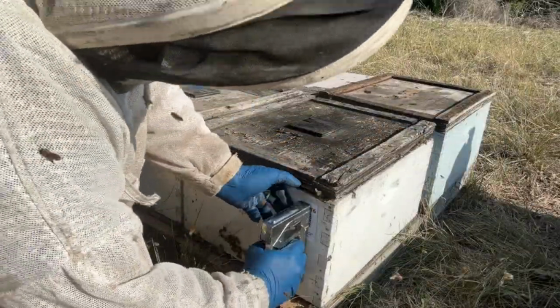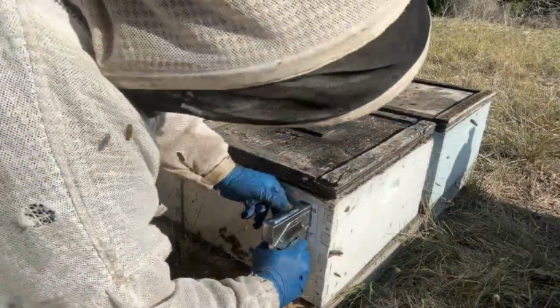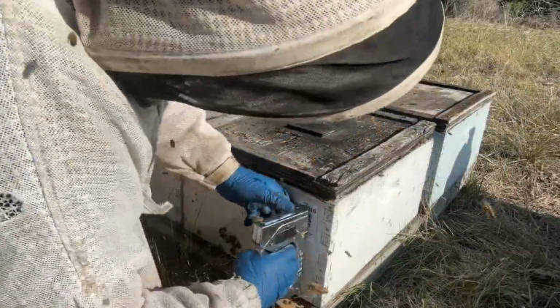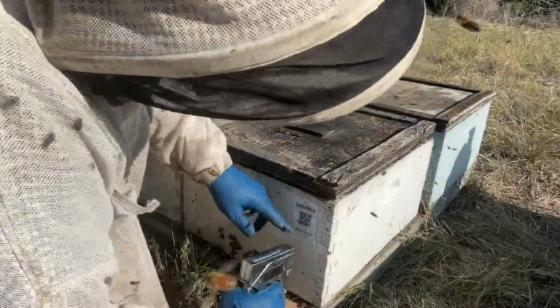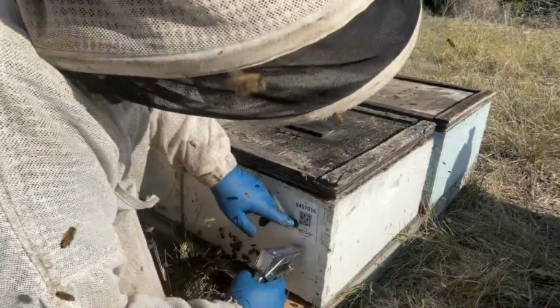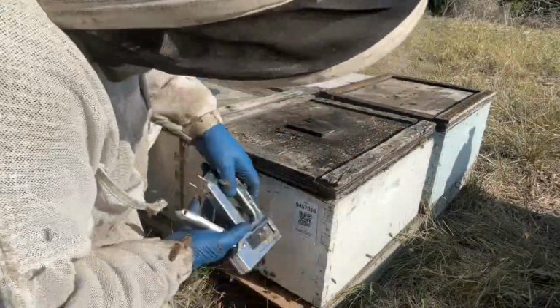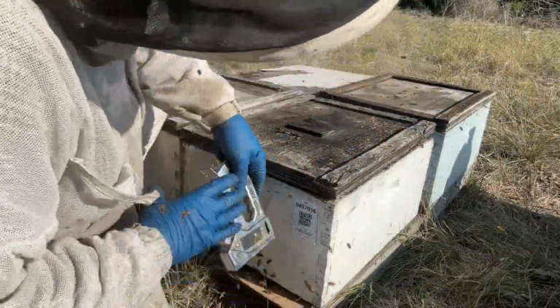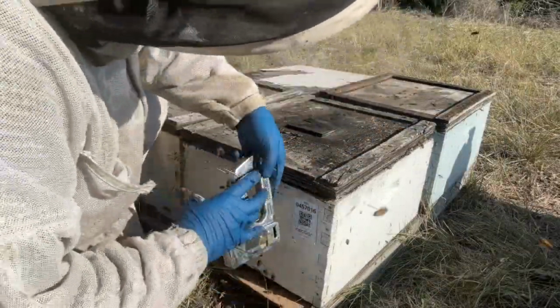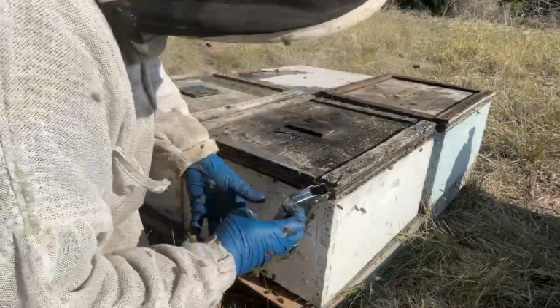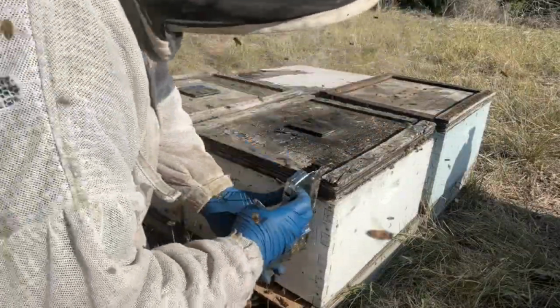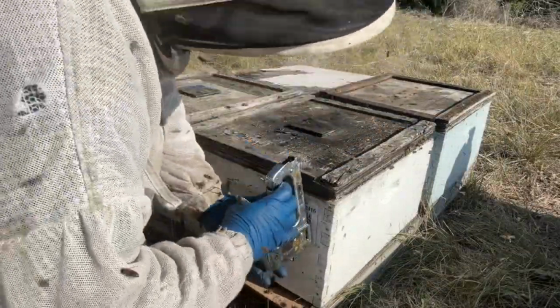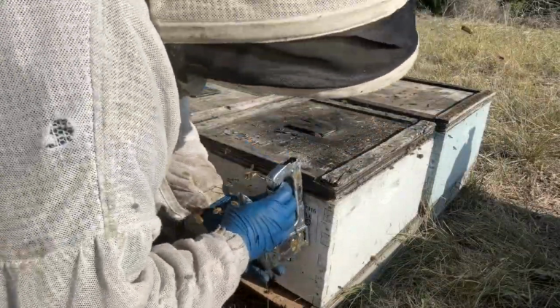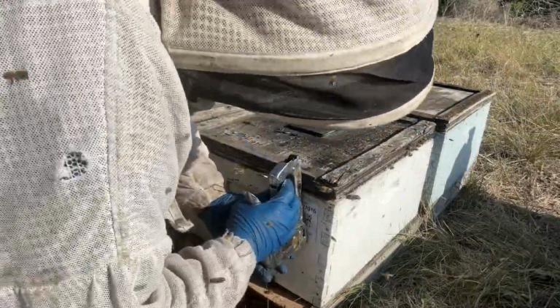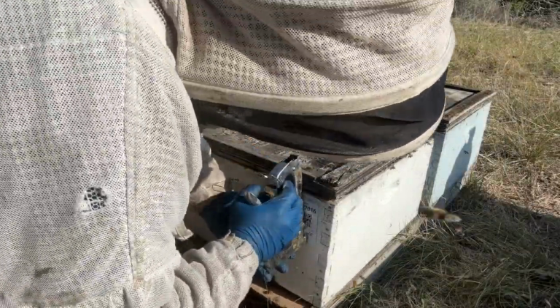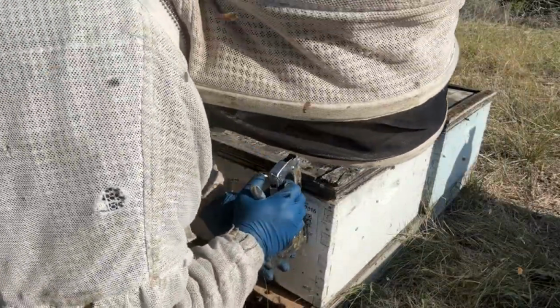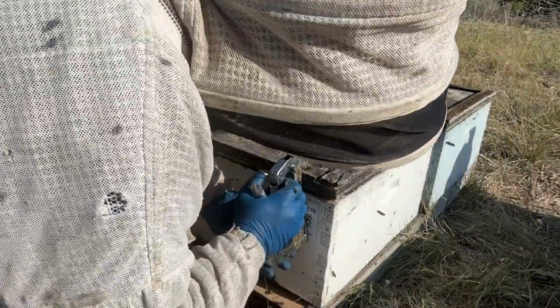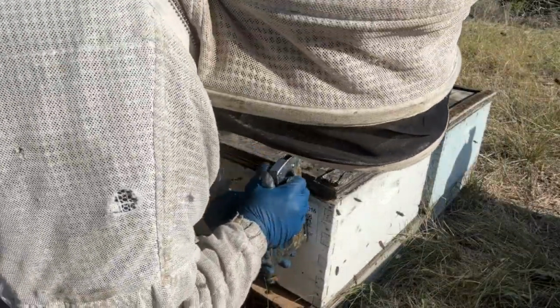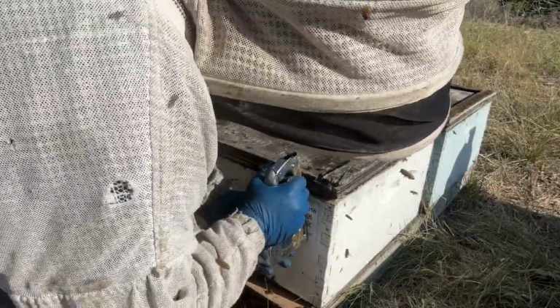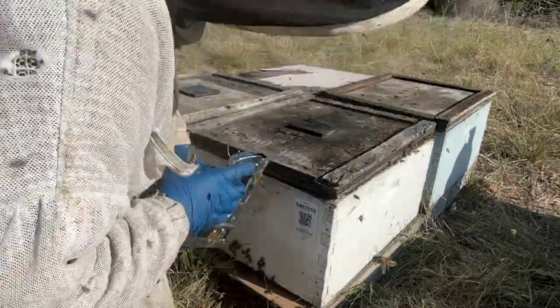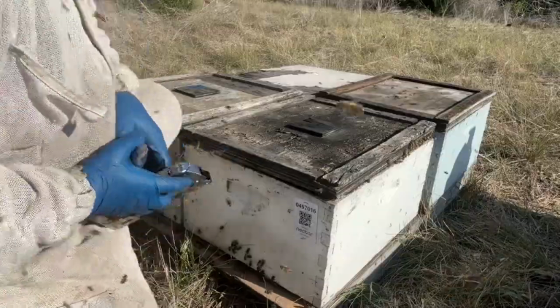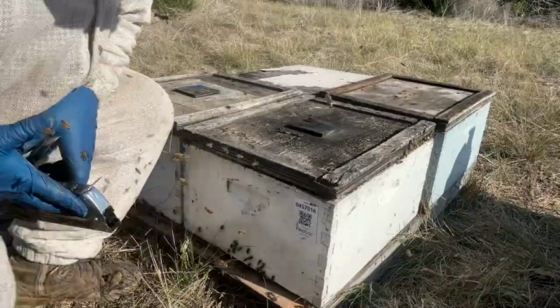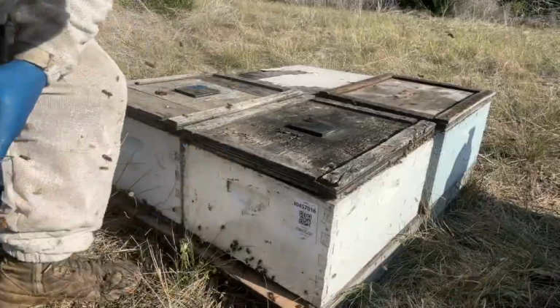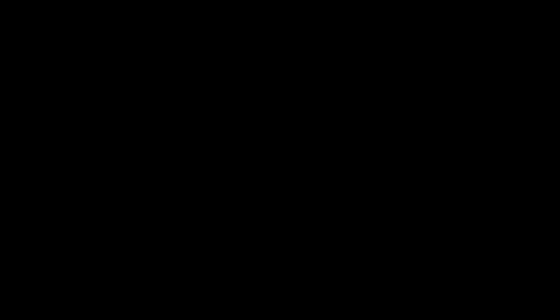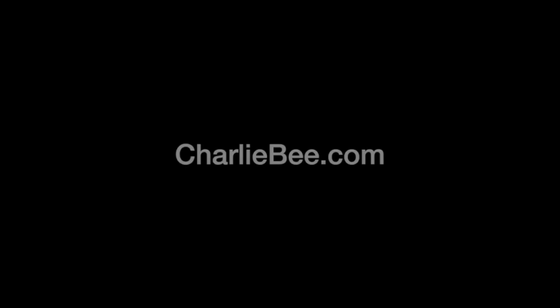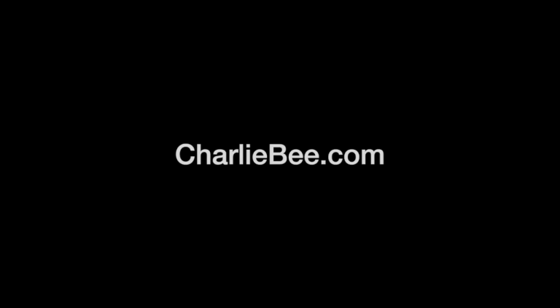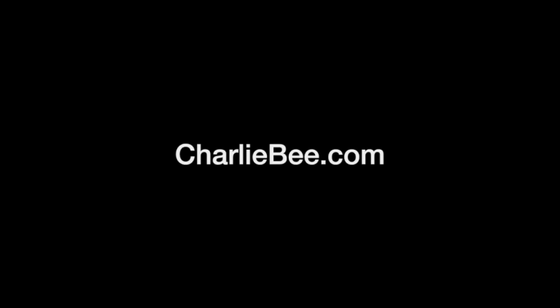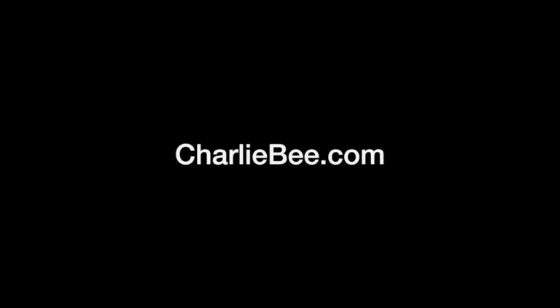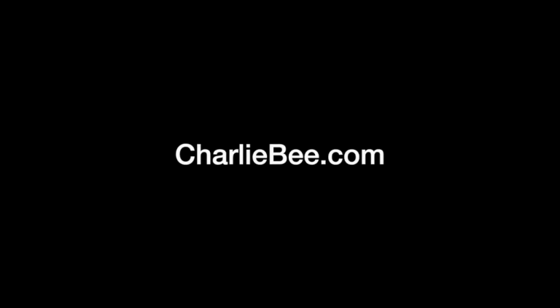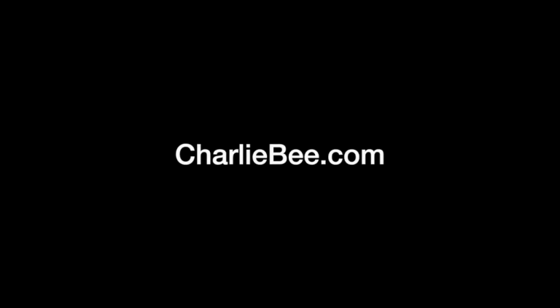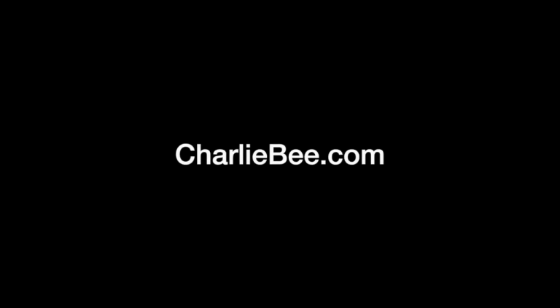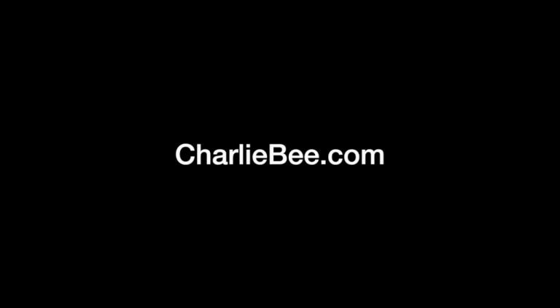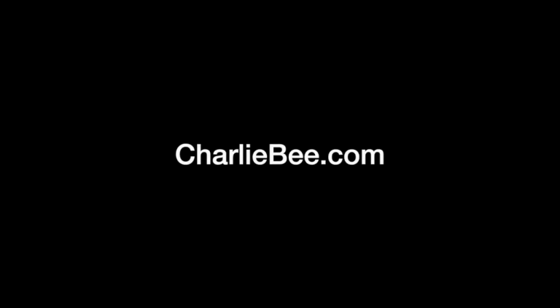Exciting time of year, getting ready for winter. Make sure you stay ahead of your hives this time of year. It's important.